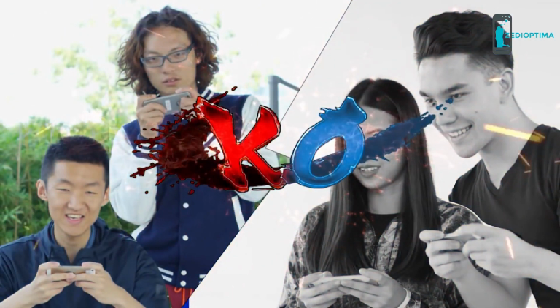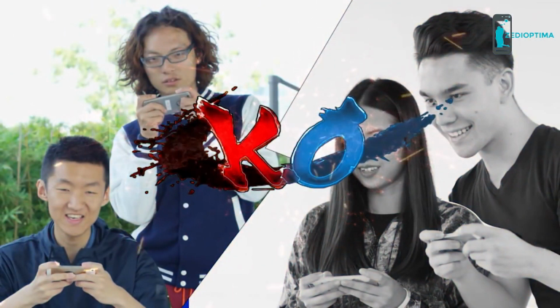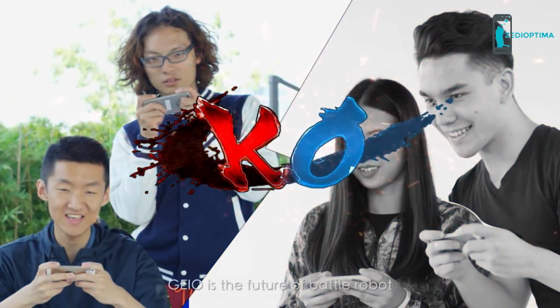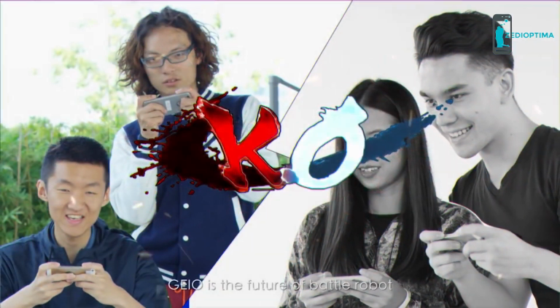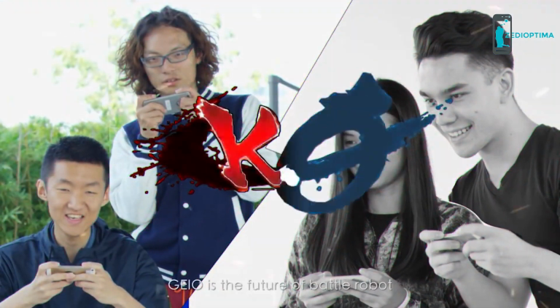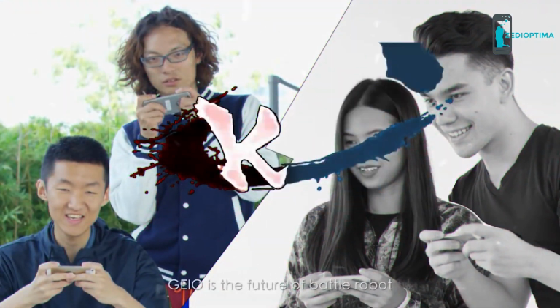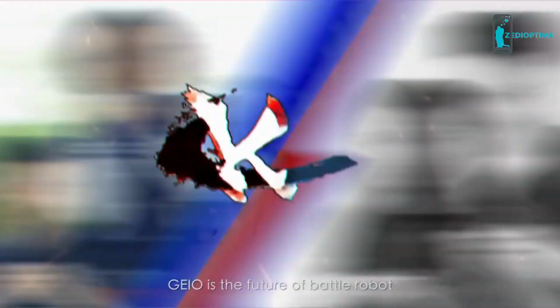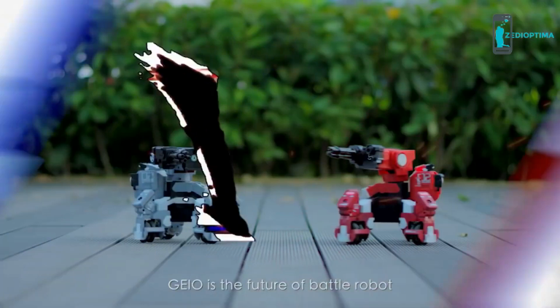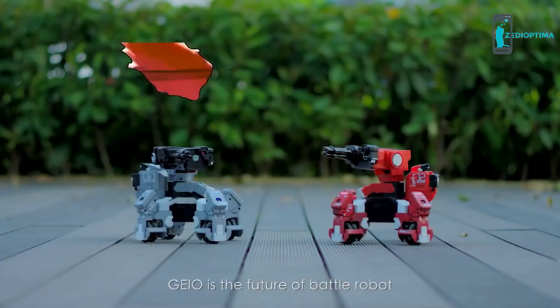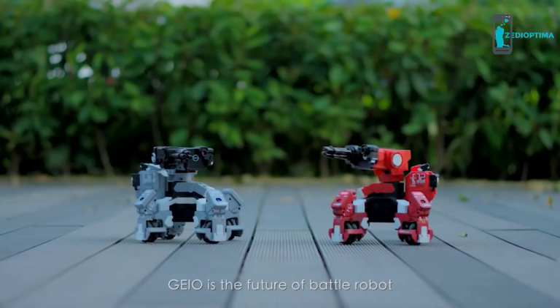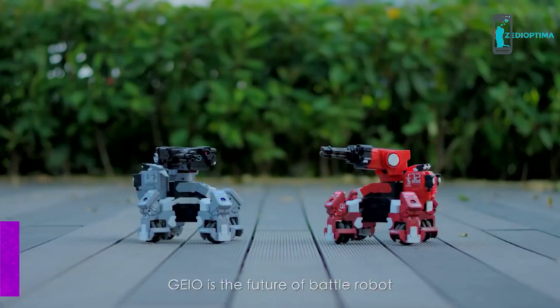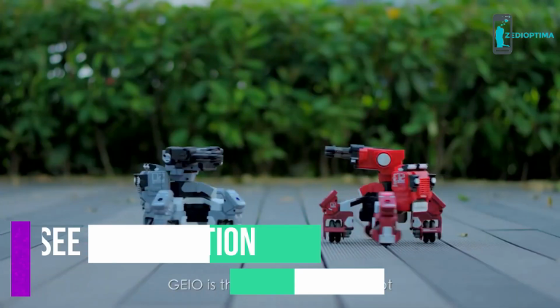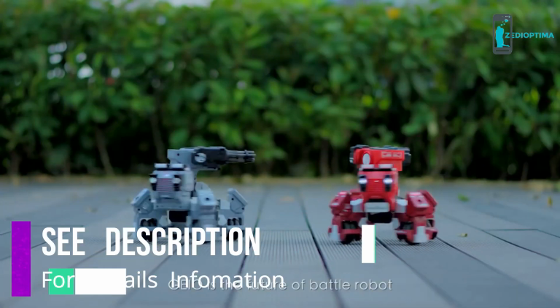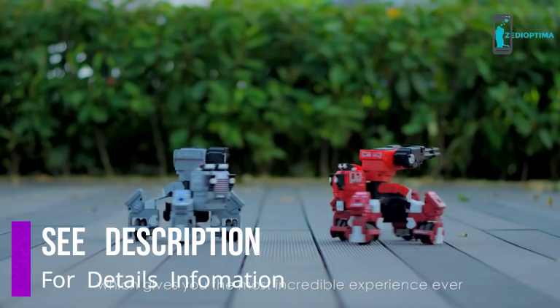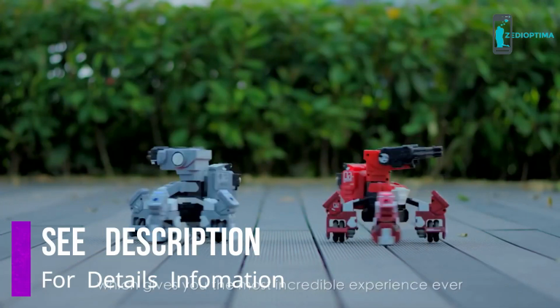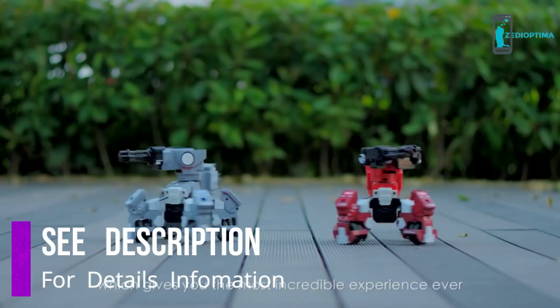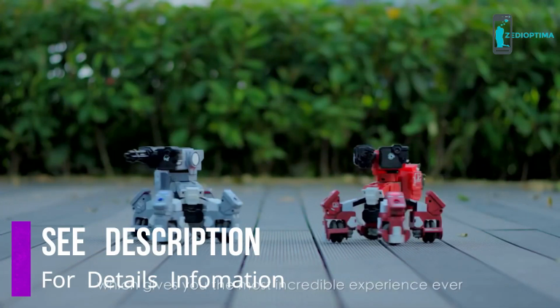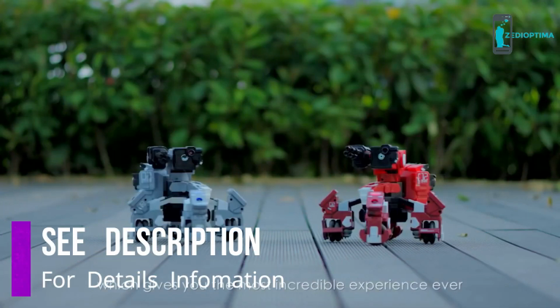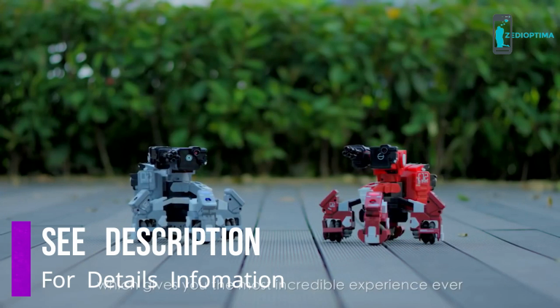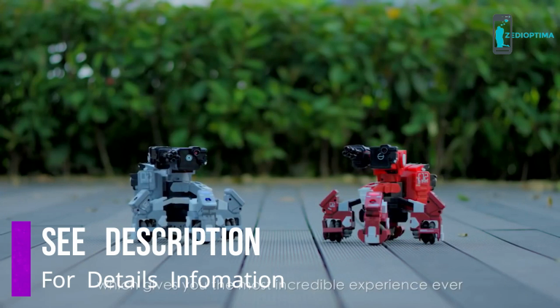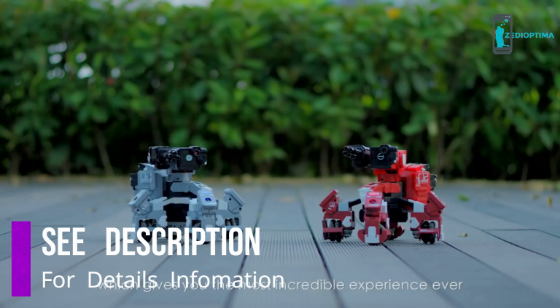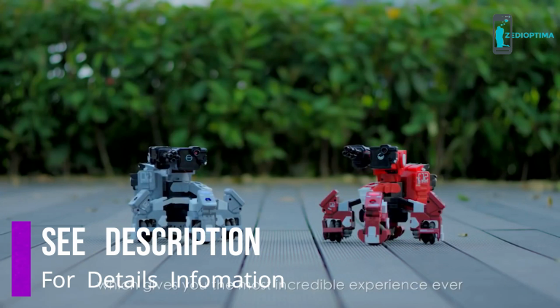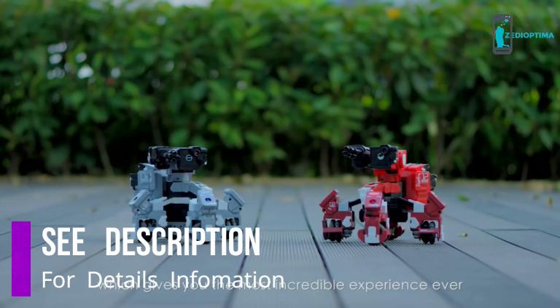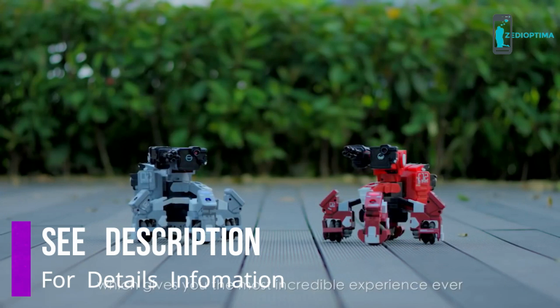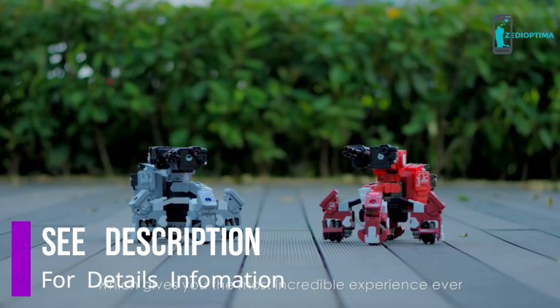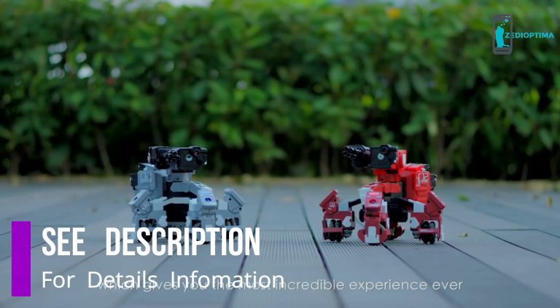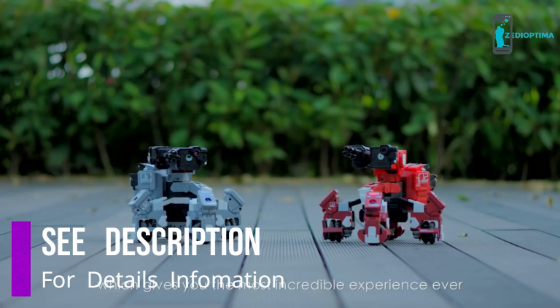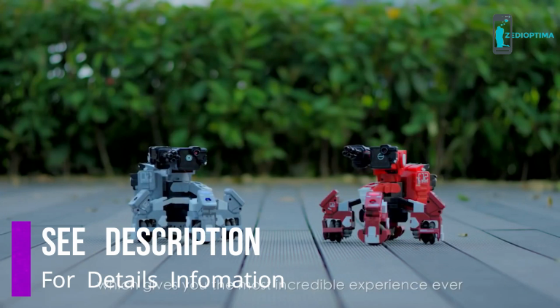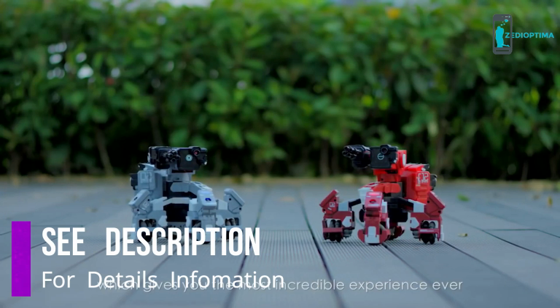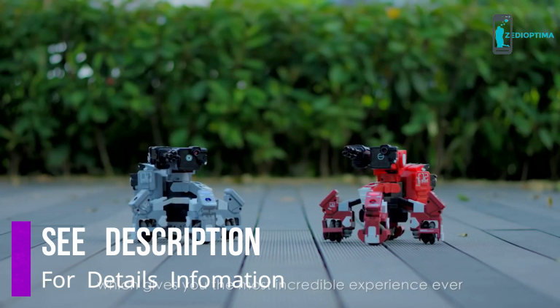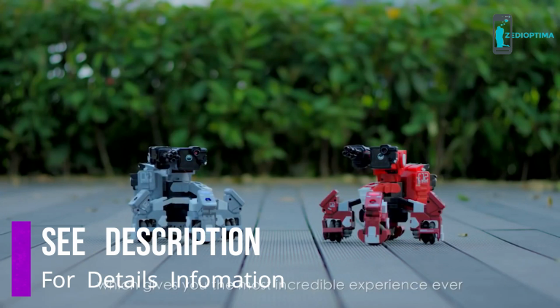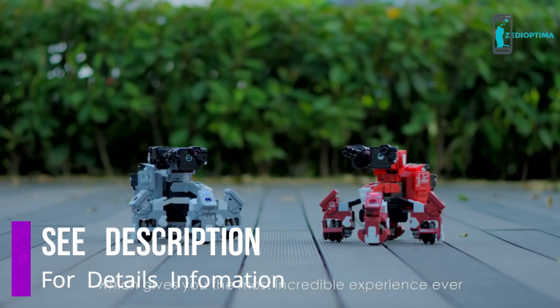Gaio is the future of Battle Robot, giving you the most incredible experience ever.